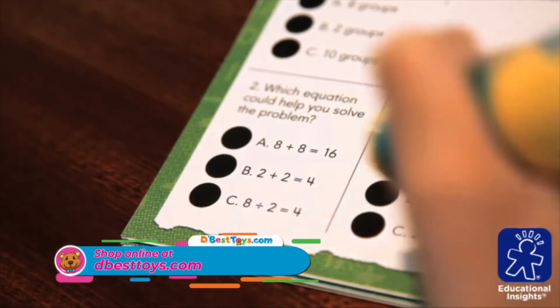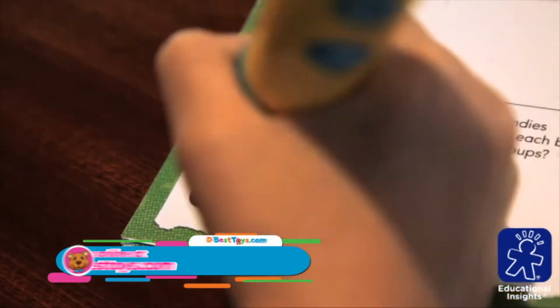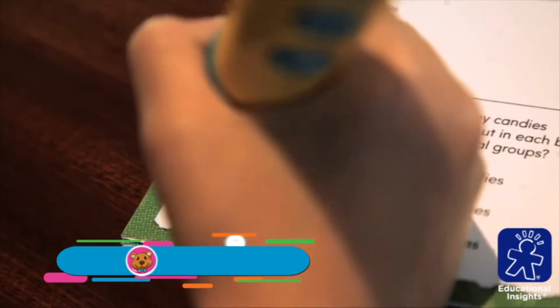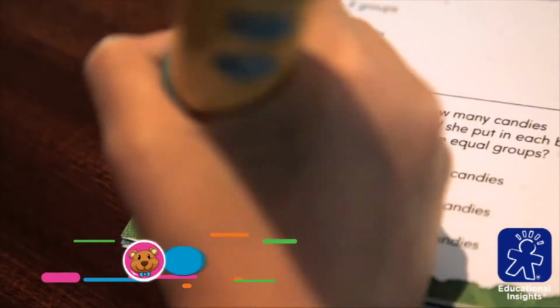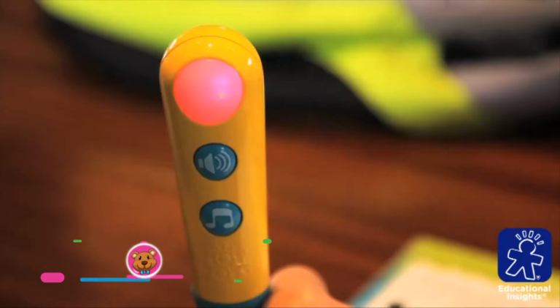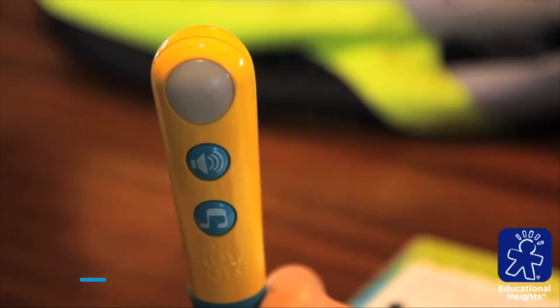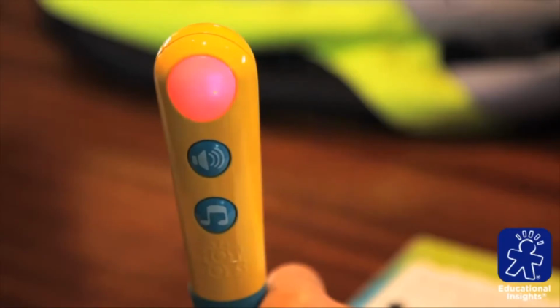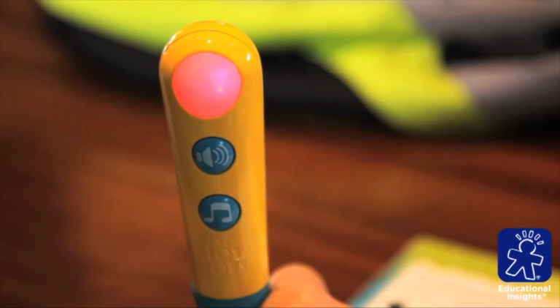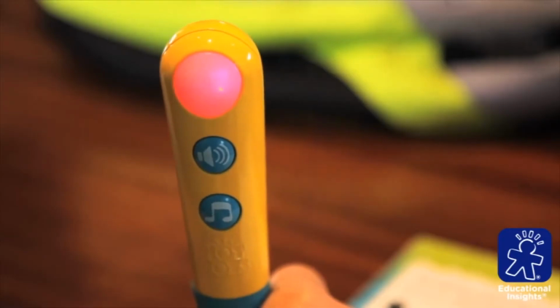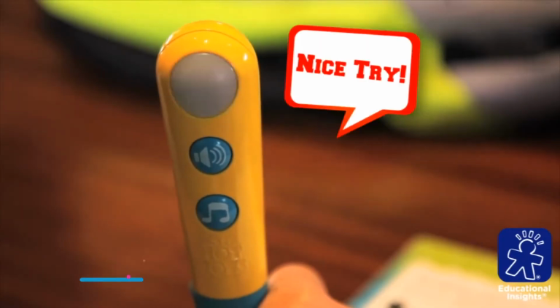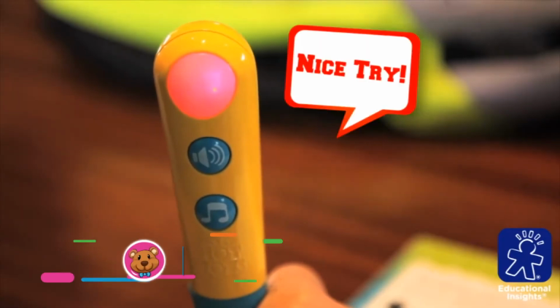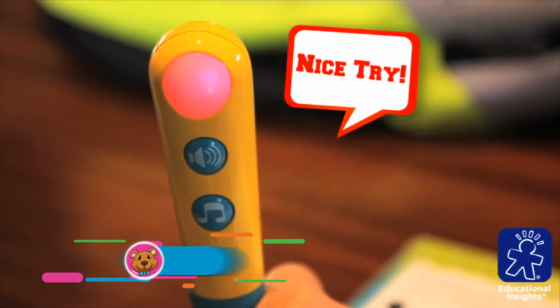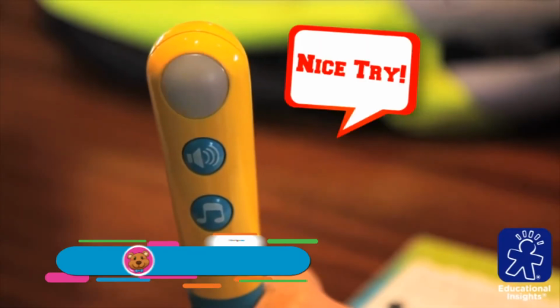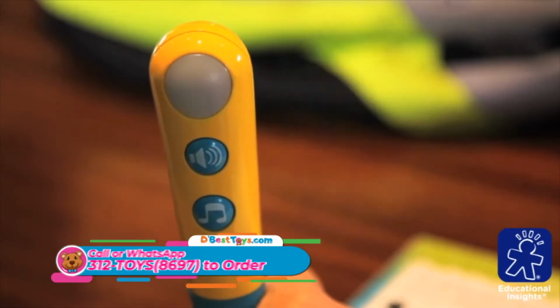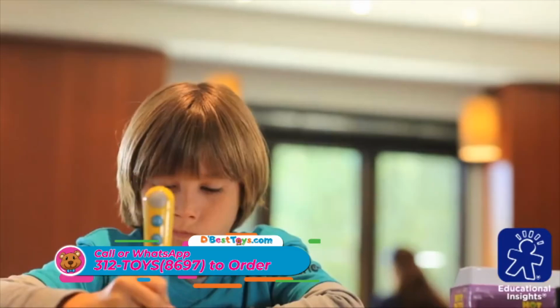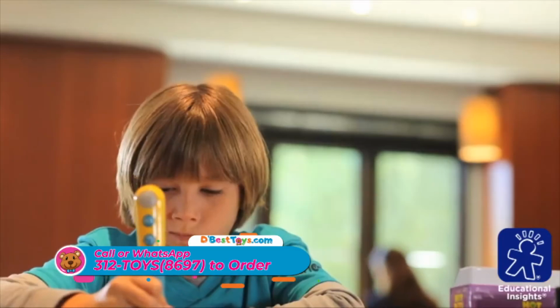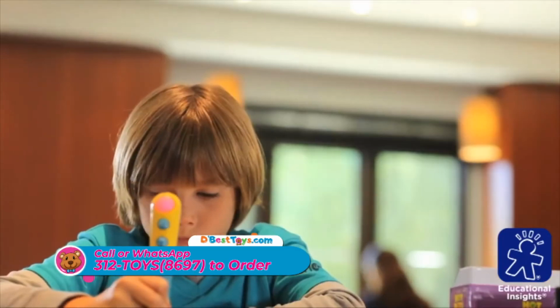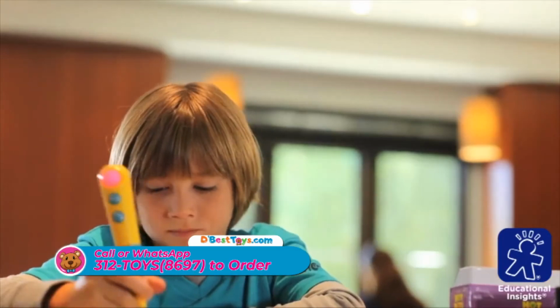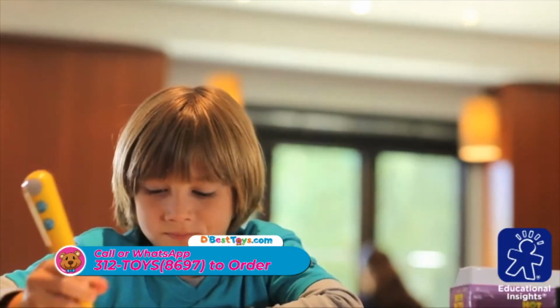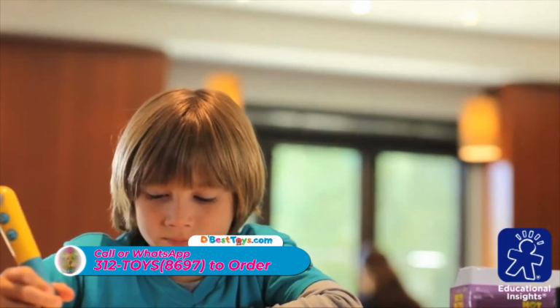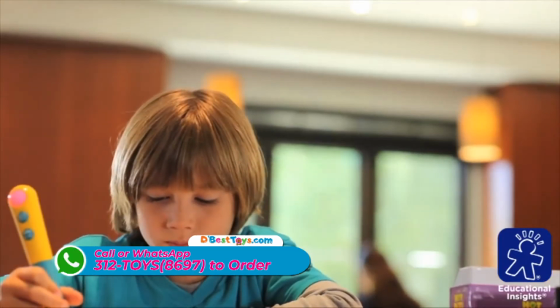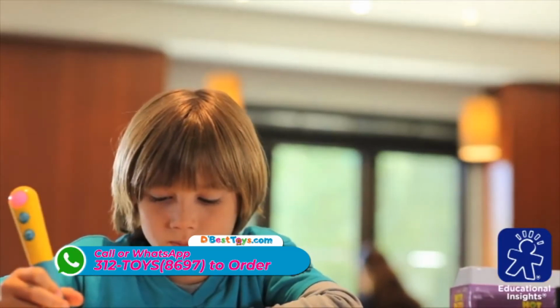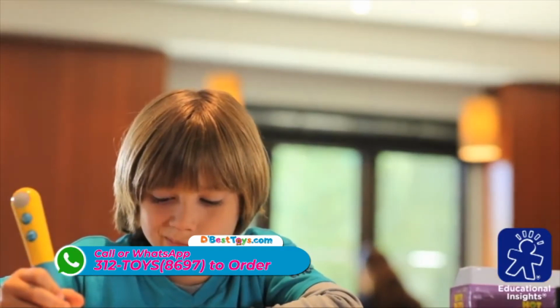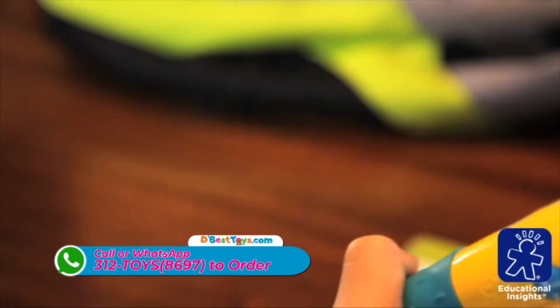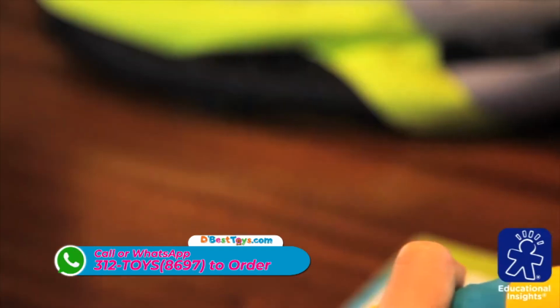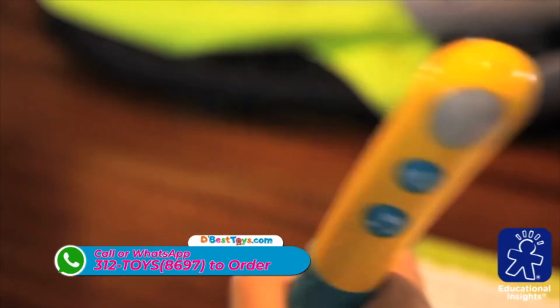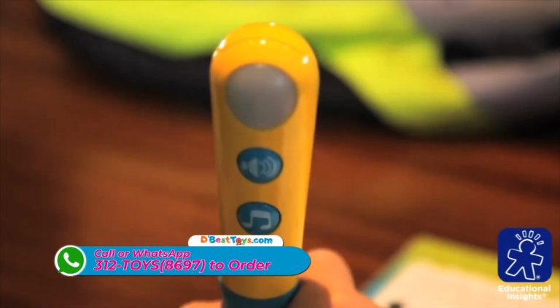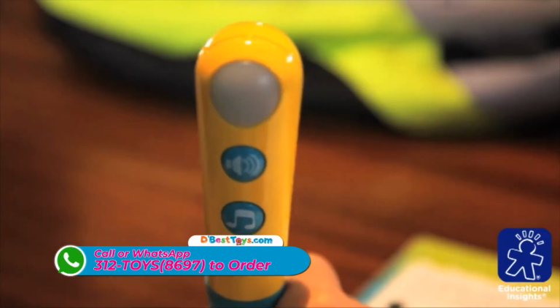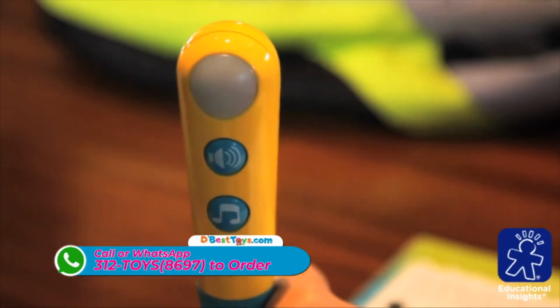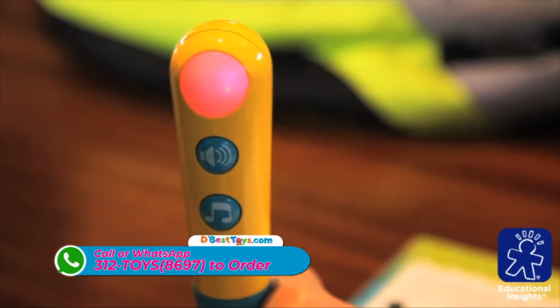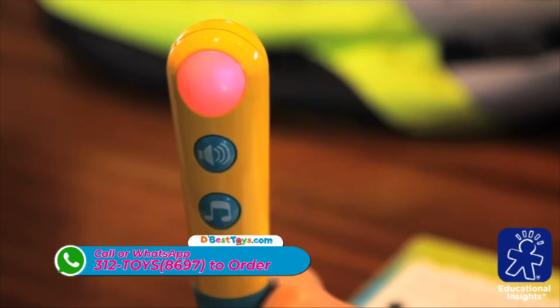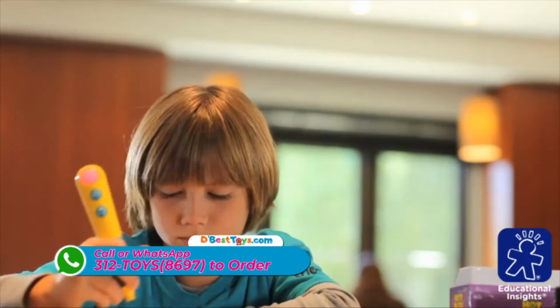The secret is in the dot. Kids know immediately if they're right or wrong and are either rewarded or coached to try again.